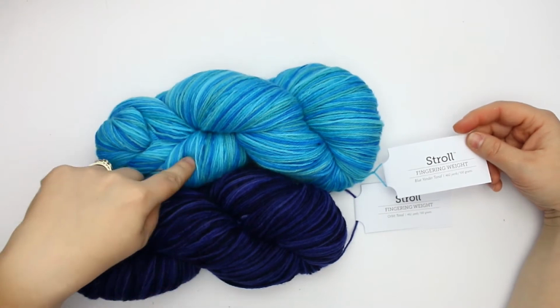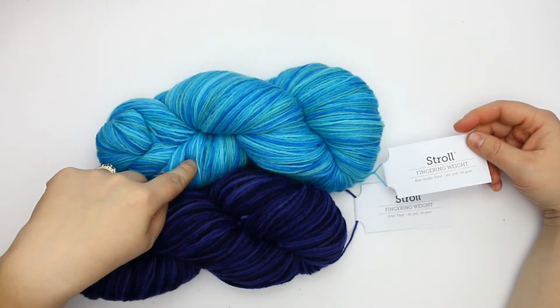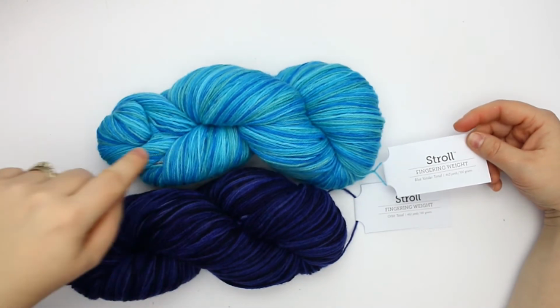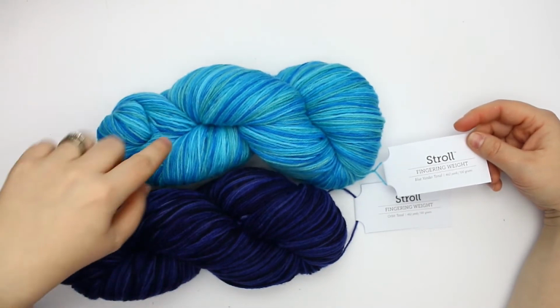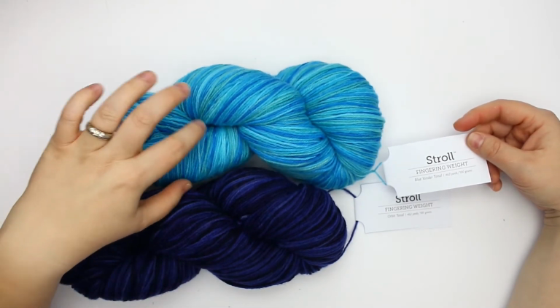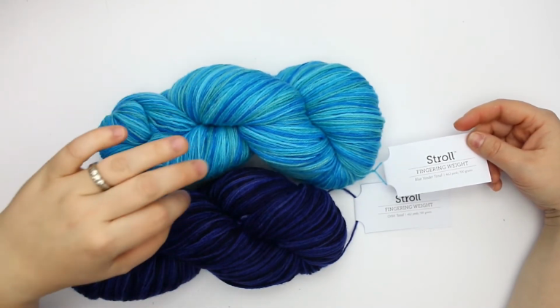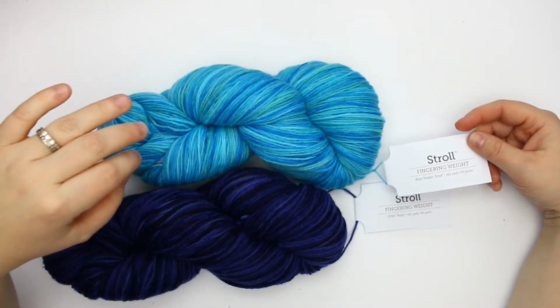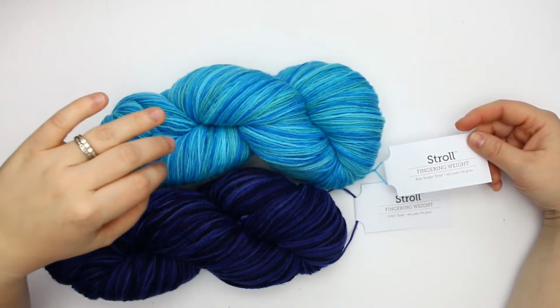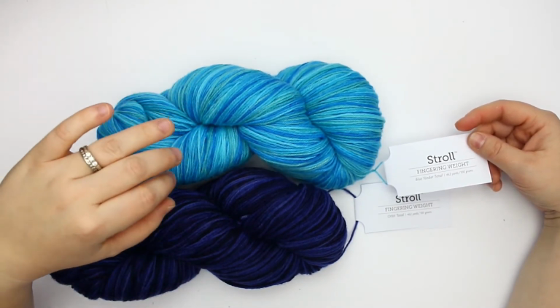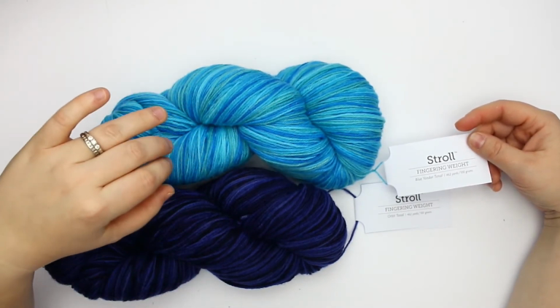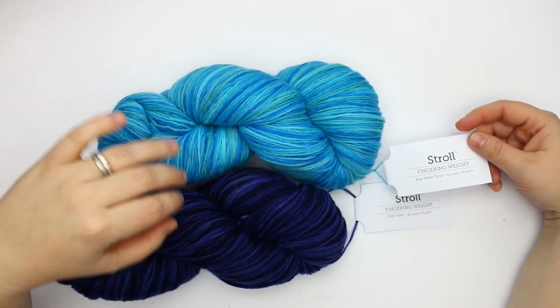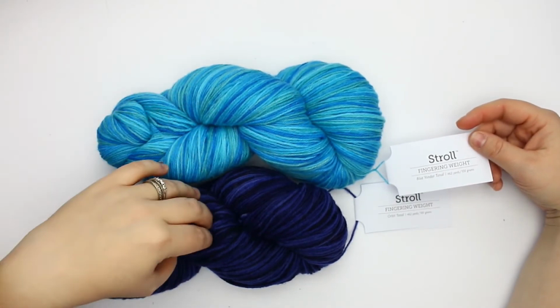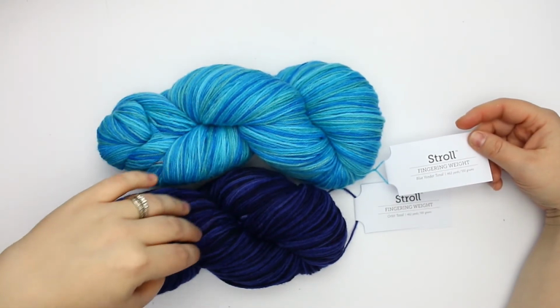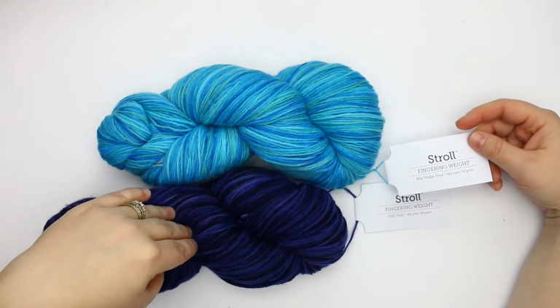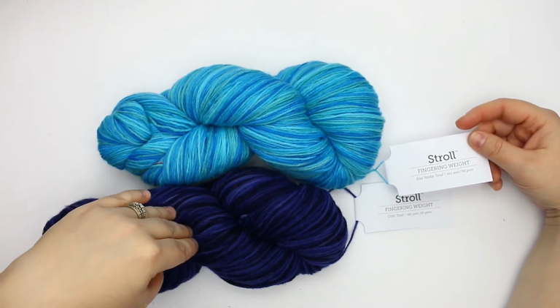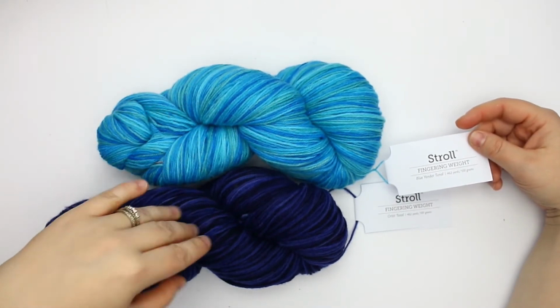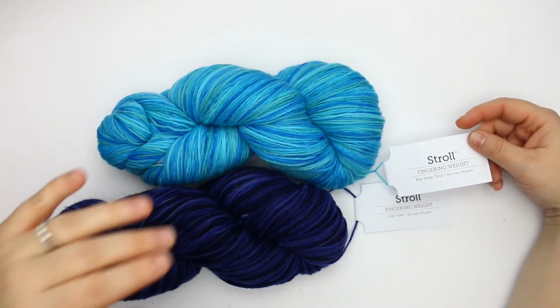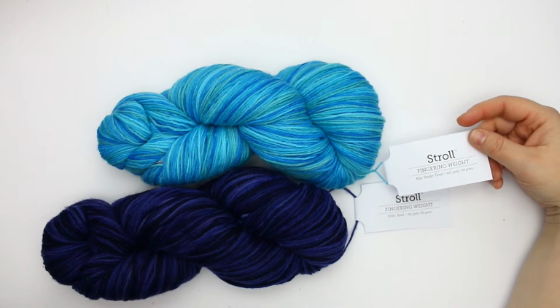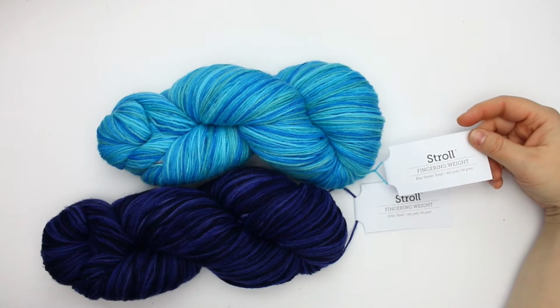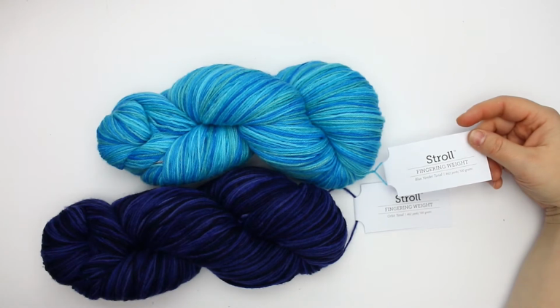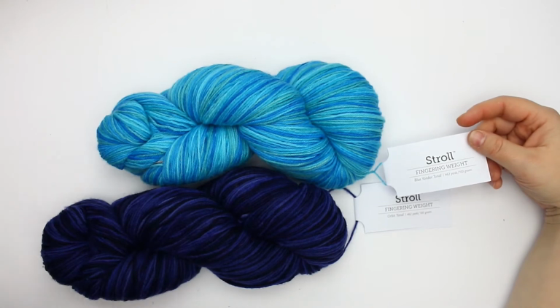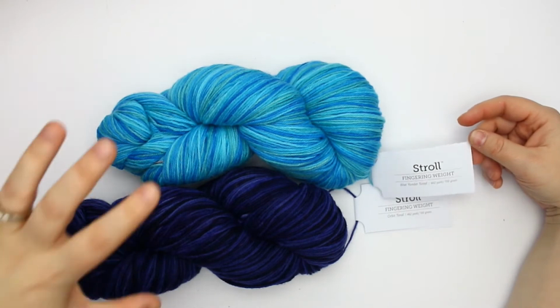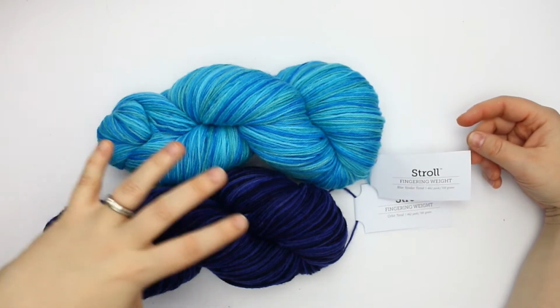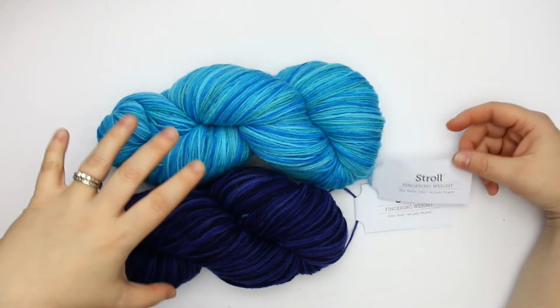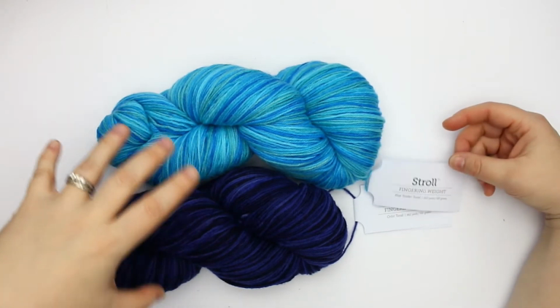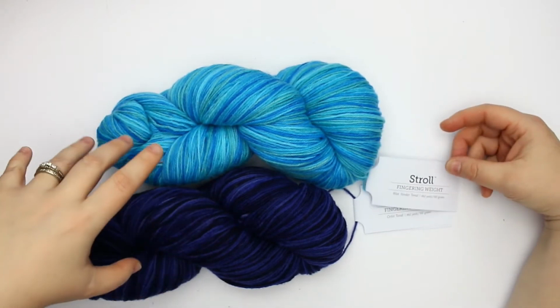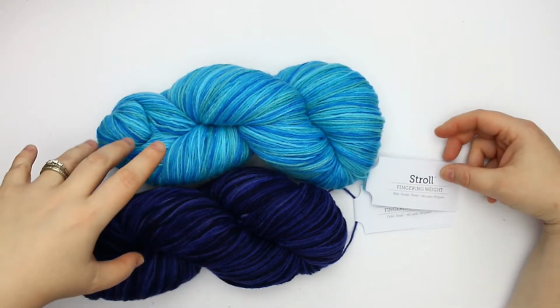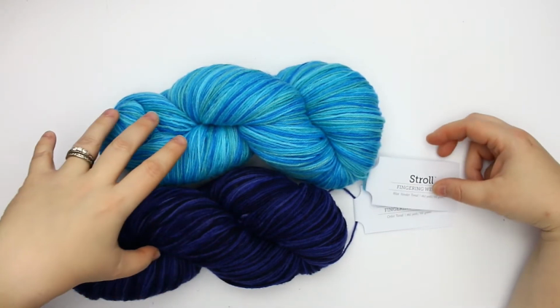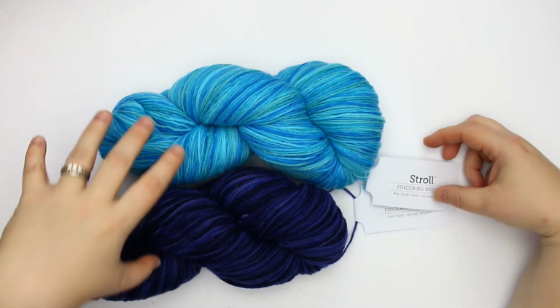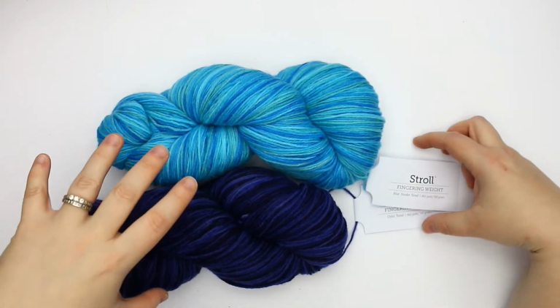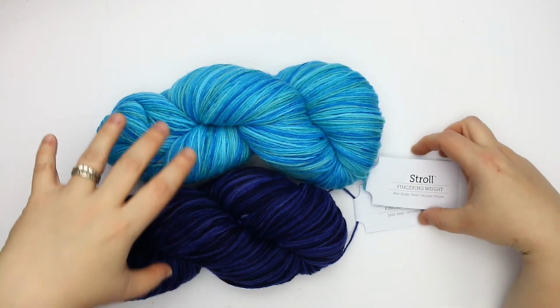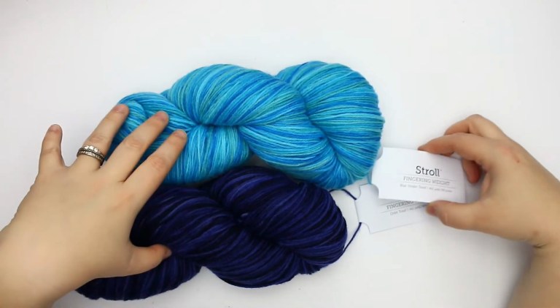I love the colors in this one but they're not as subtle as the first, and I'm always interested to see how these work up in a swatch.